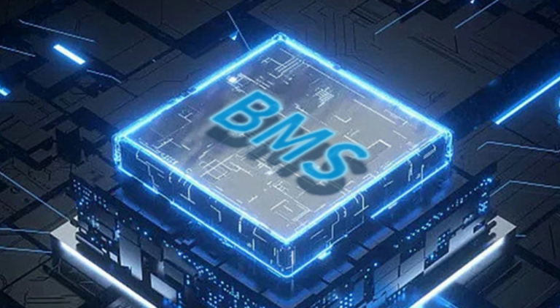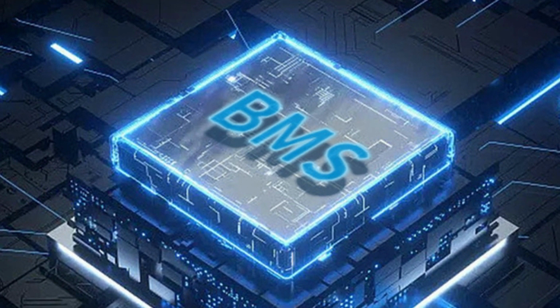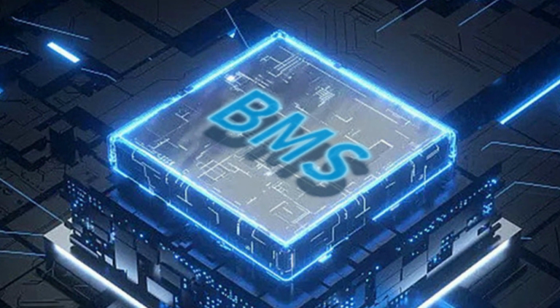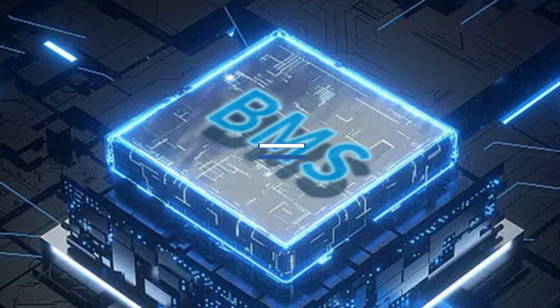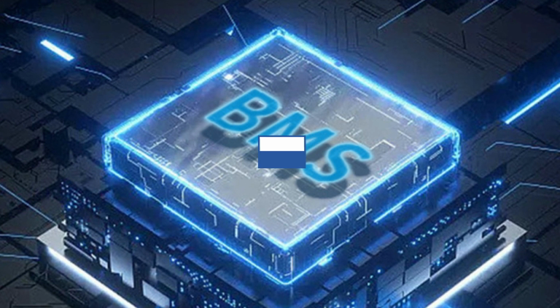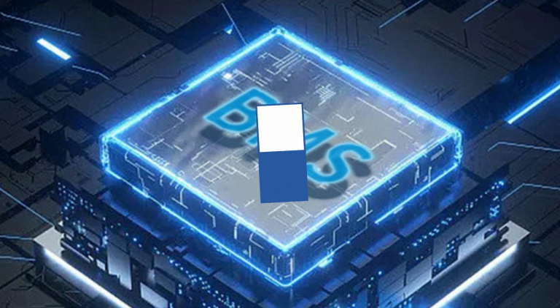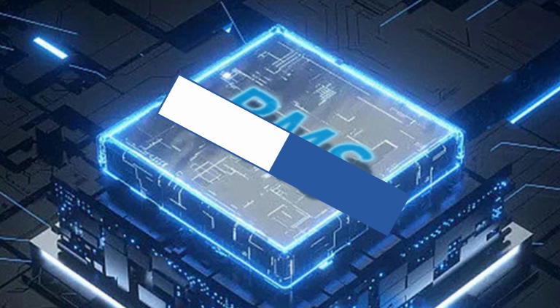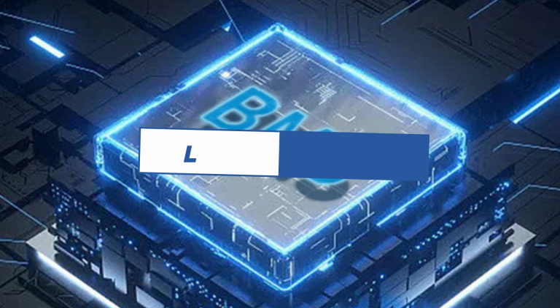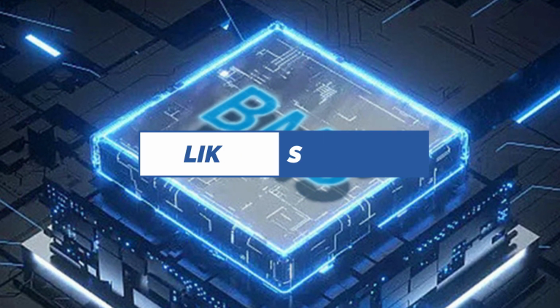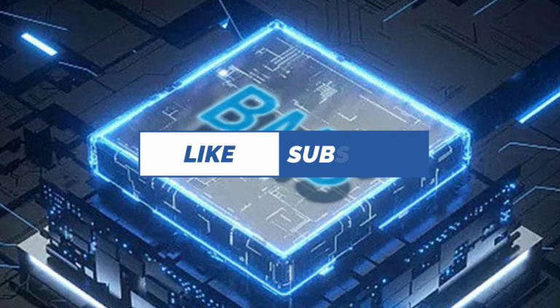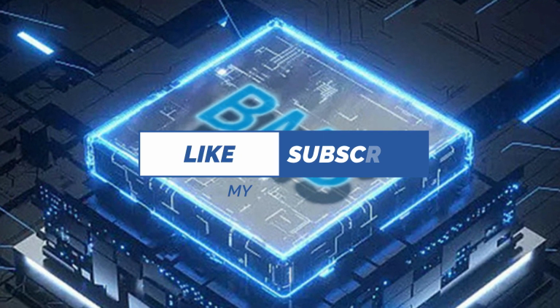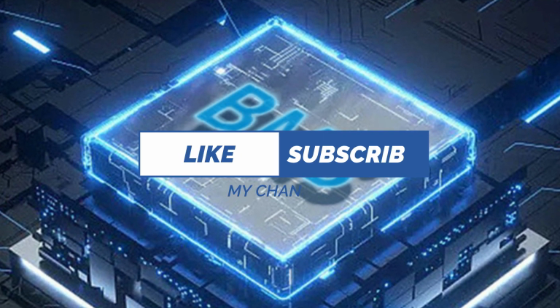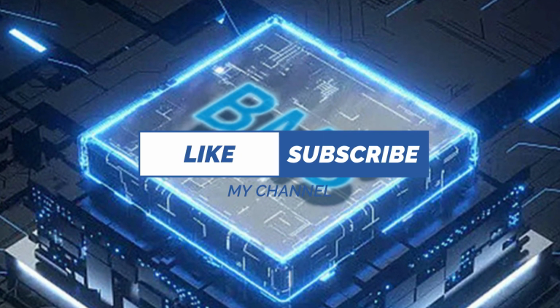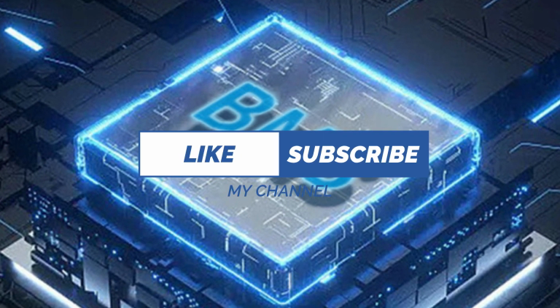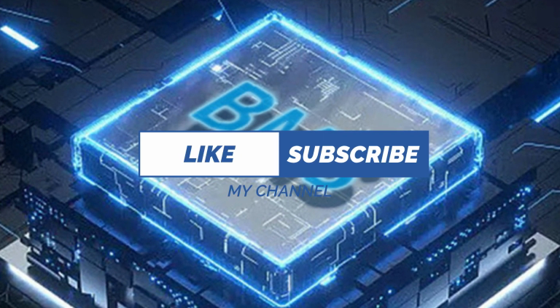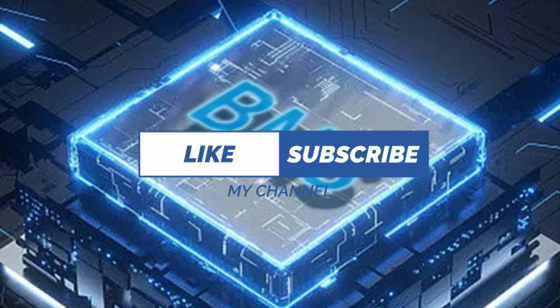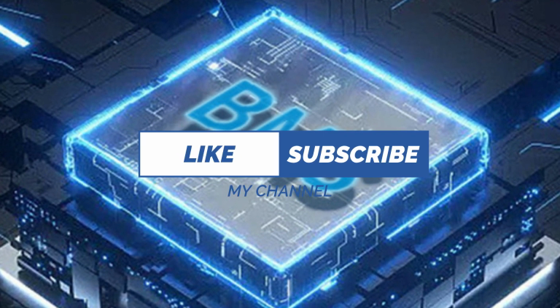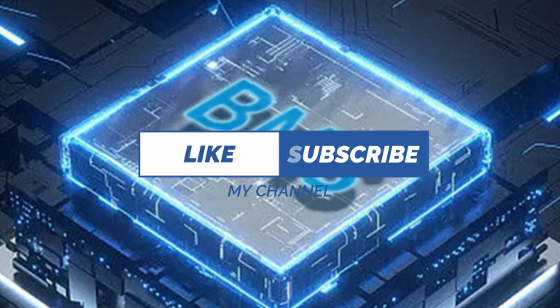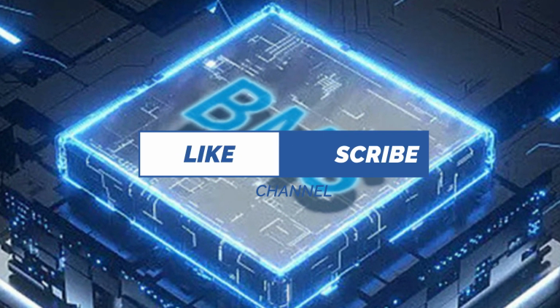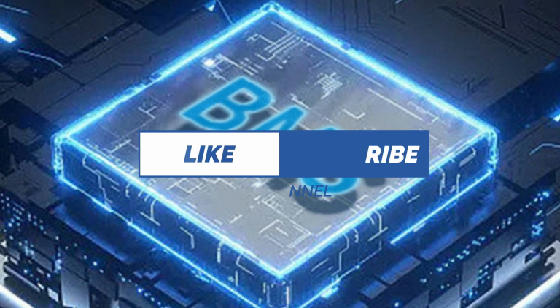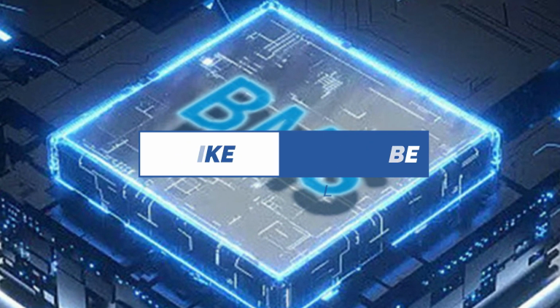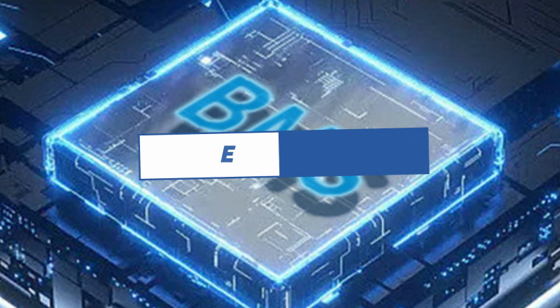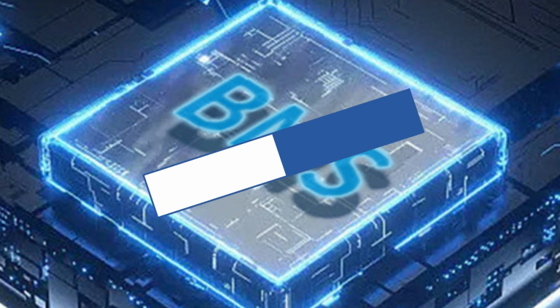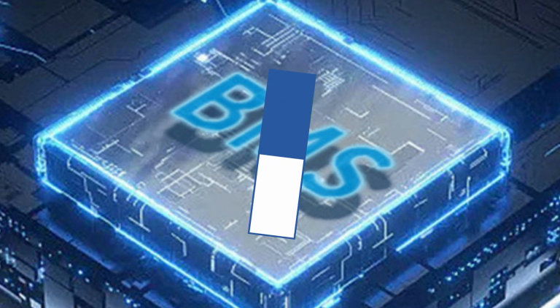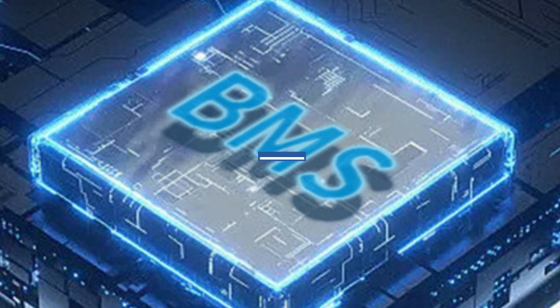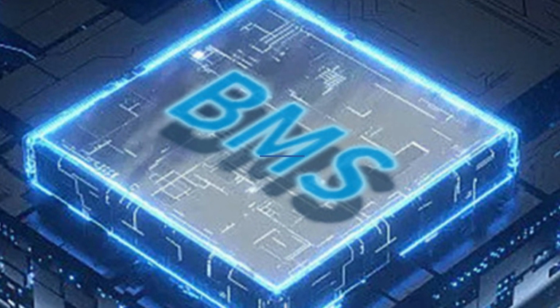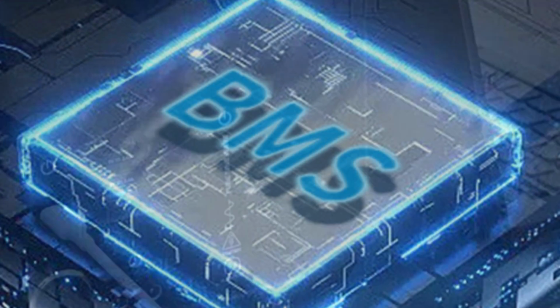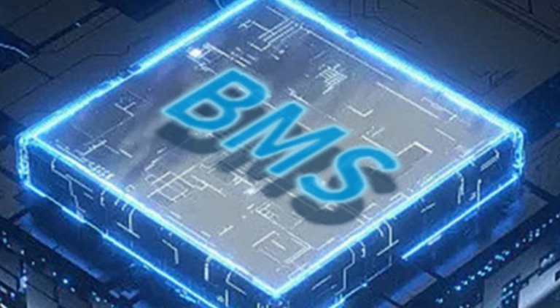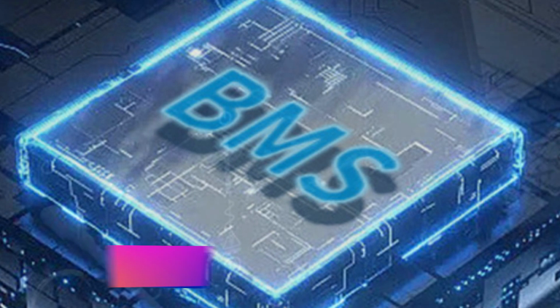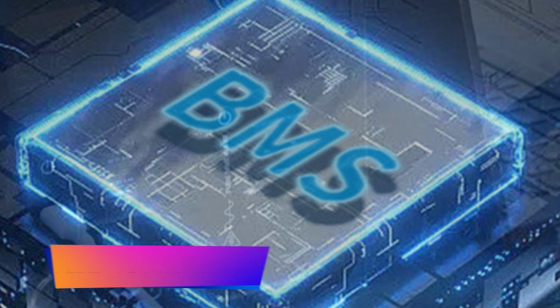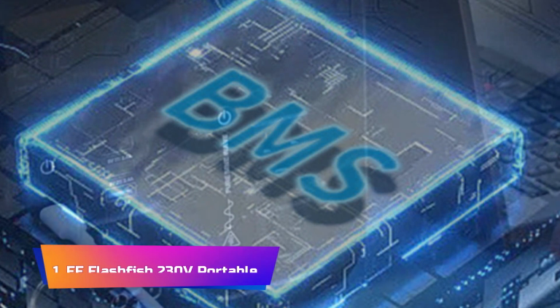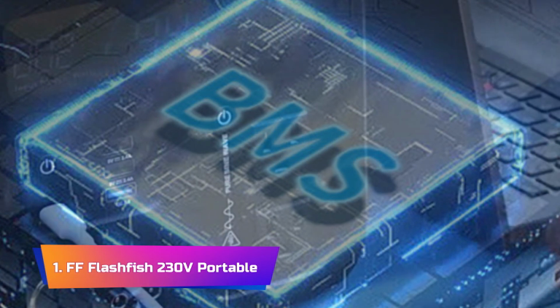If you are new then don't forget to like and subscribe my channel for more updates. Let's start. Product Number 1.